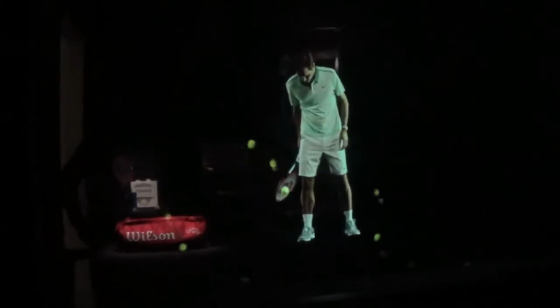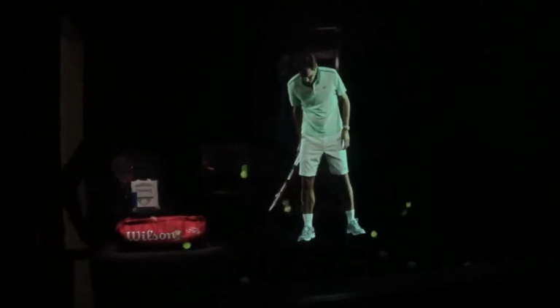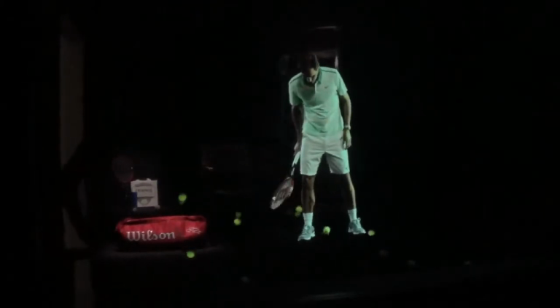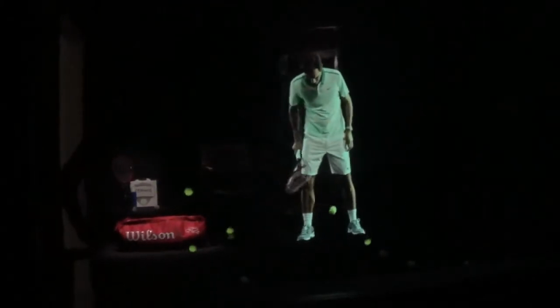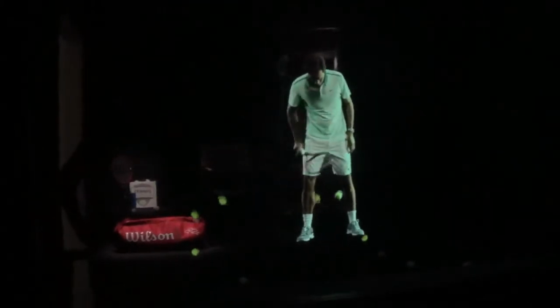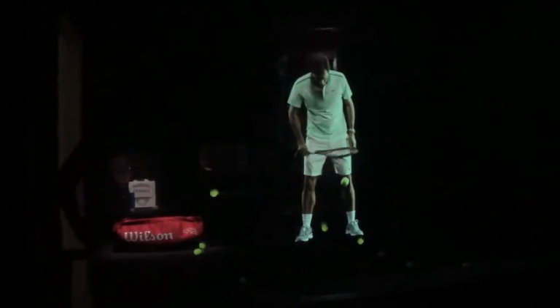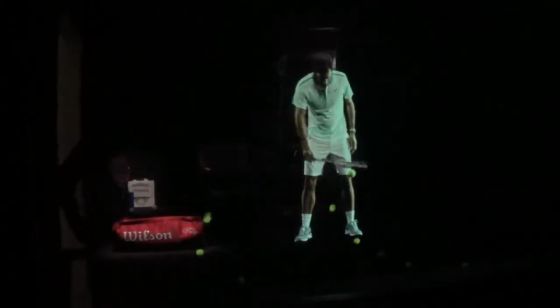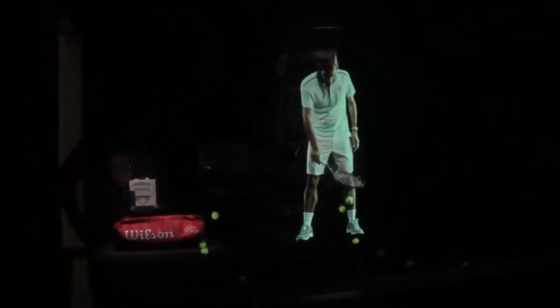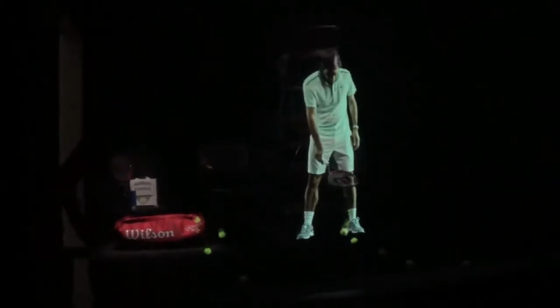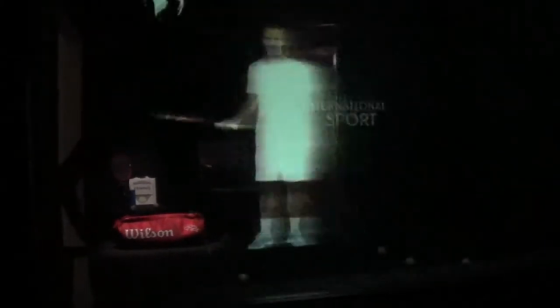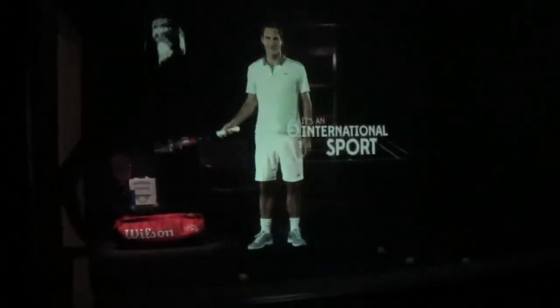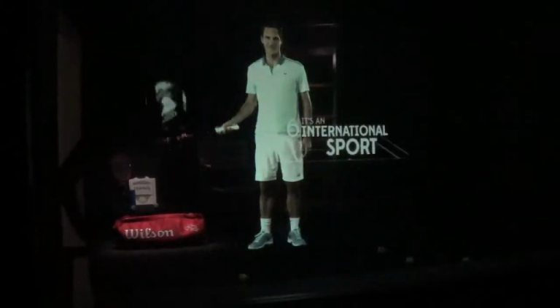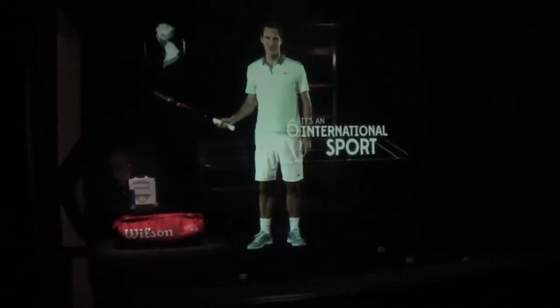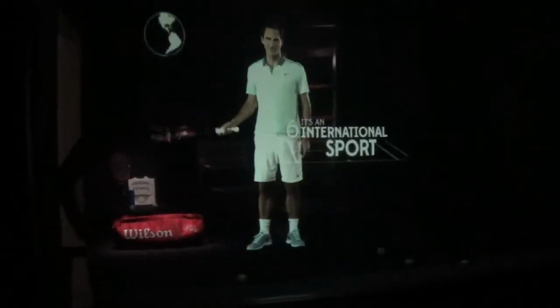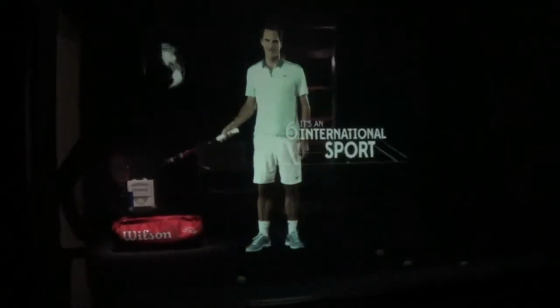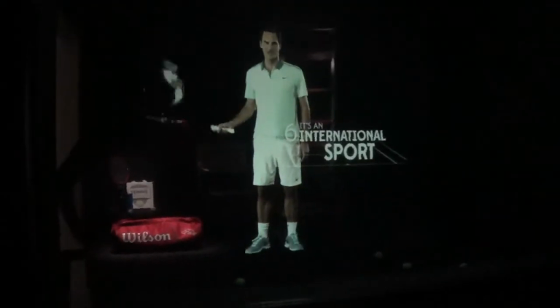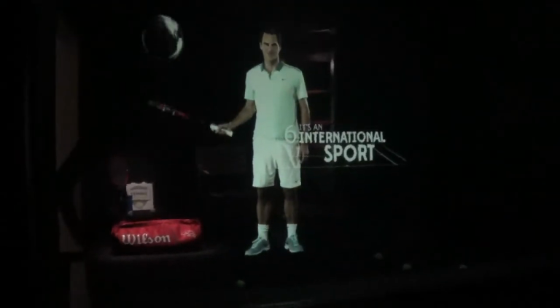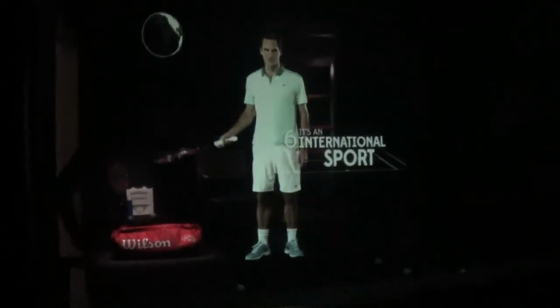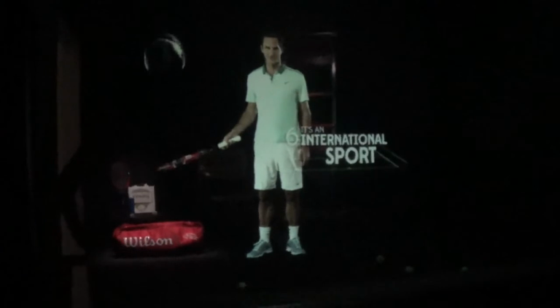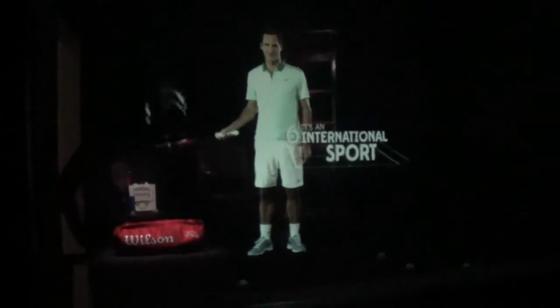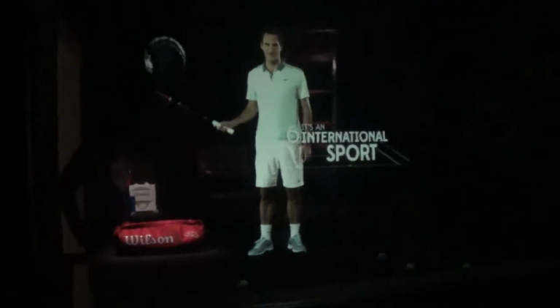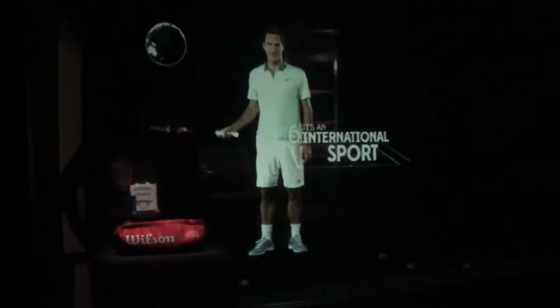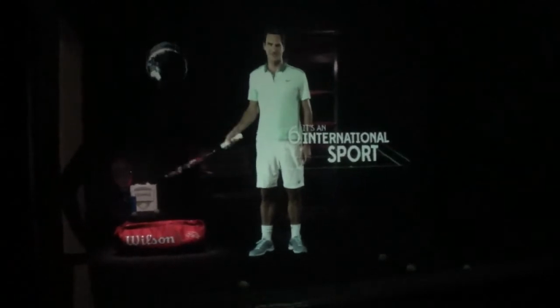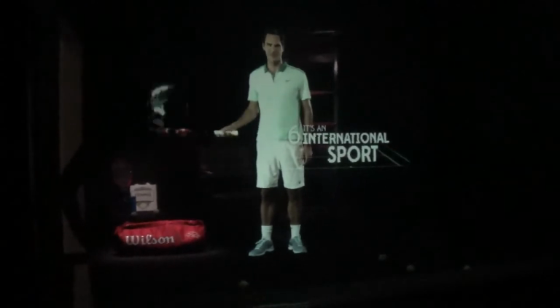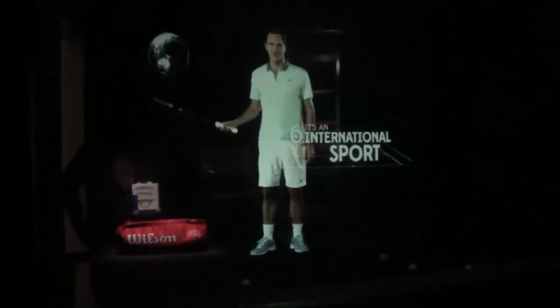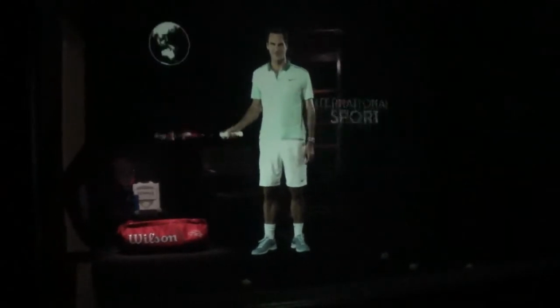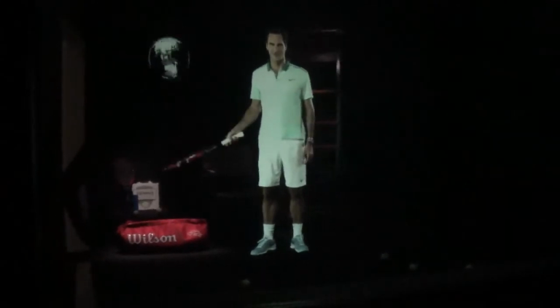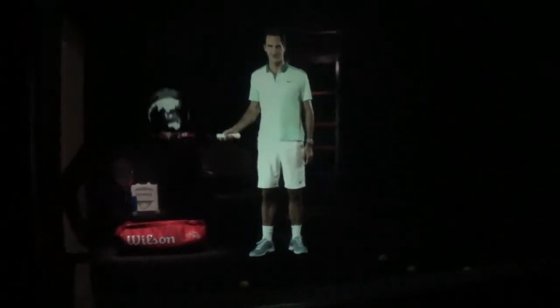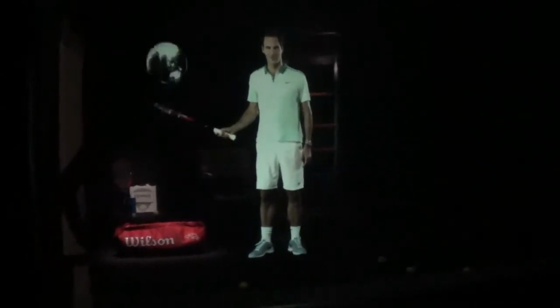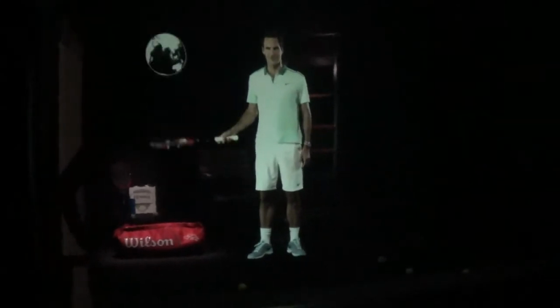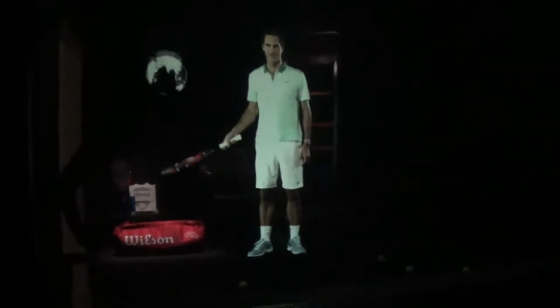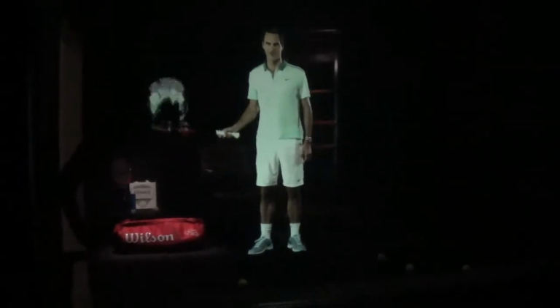Reason number six why I love tennis: it's a truly international sport. I've played ATP tournaments all over the world in my career.